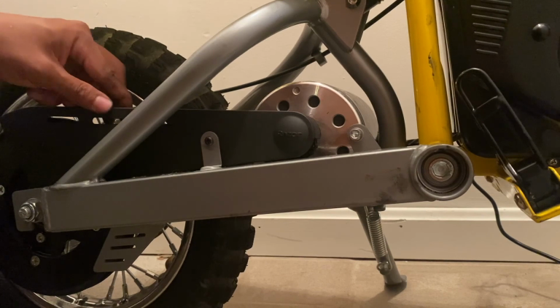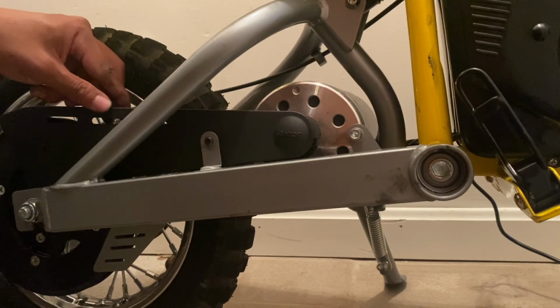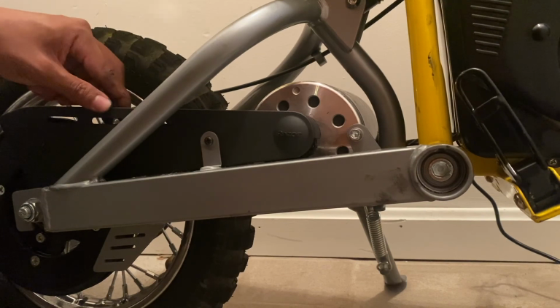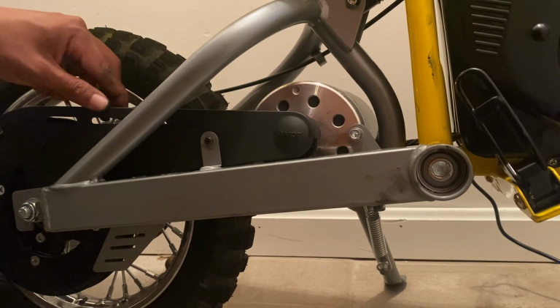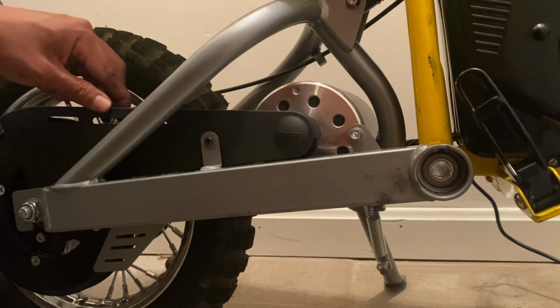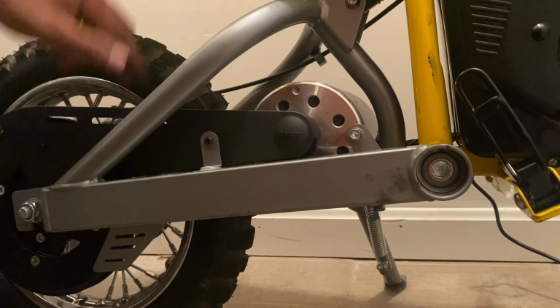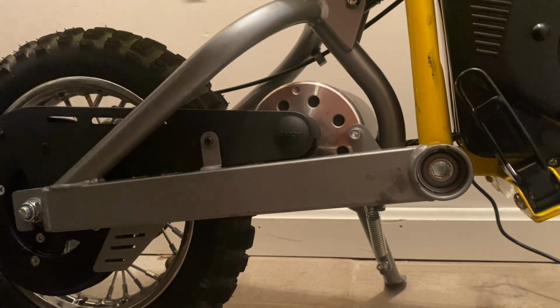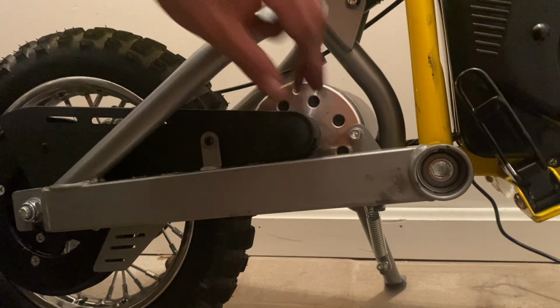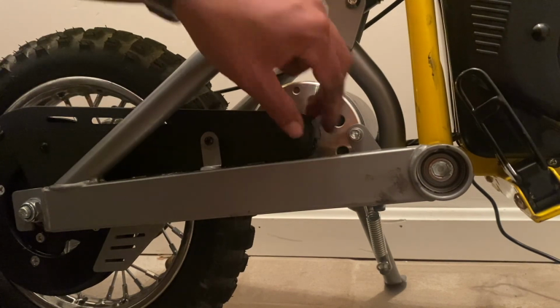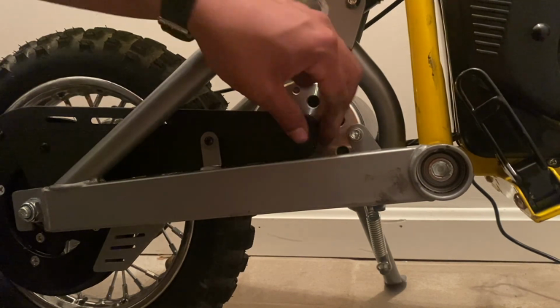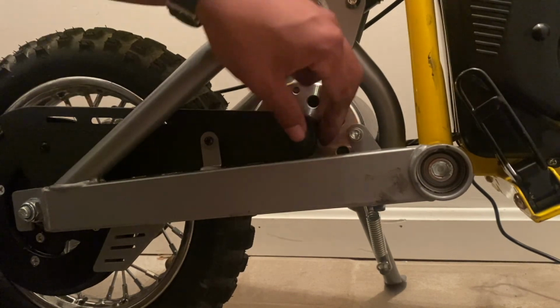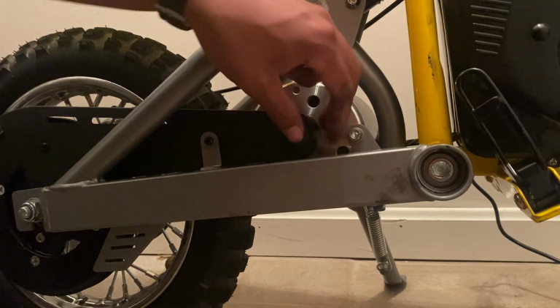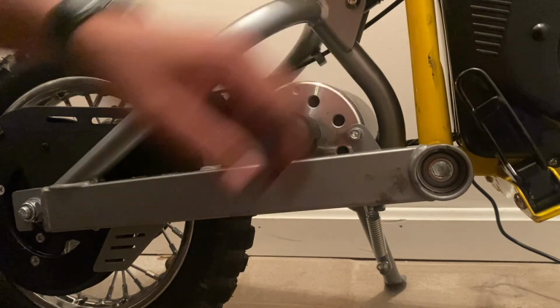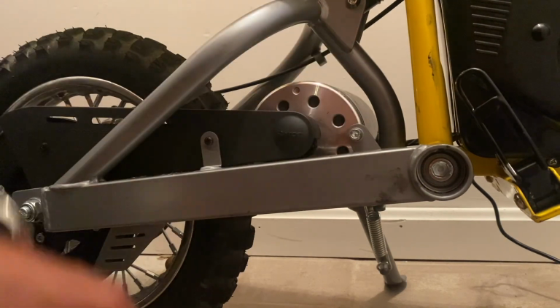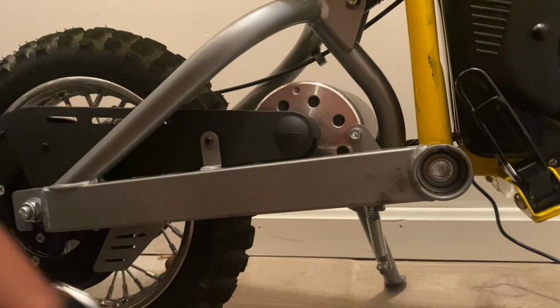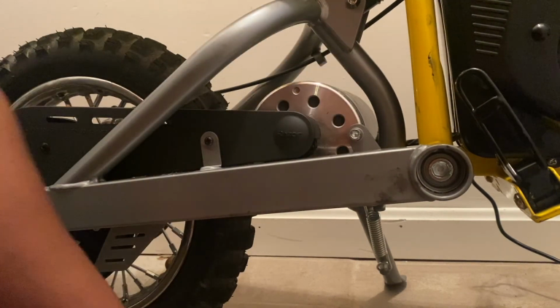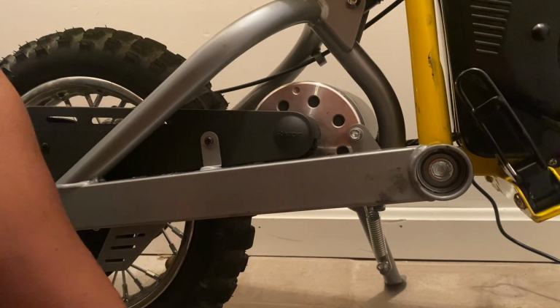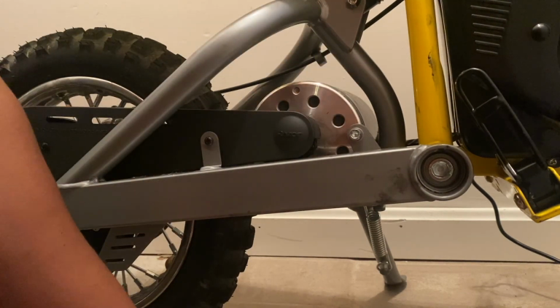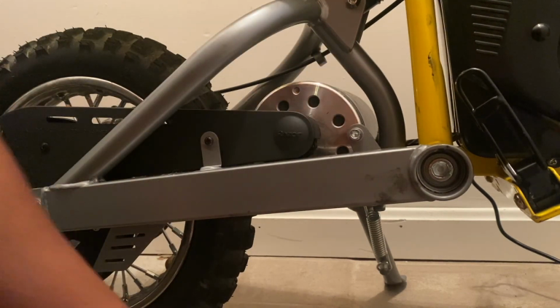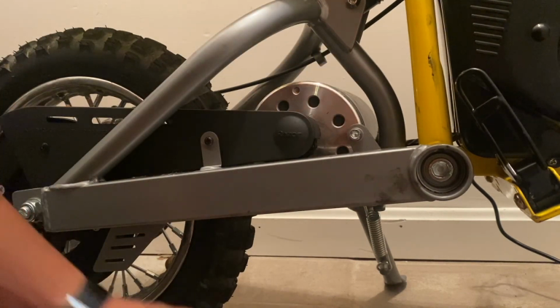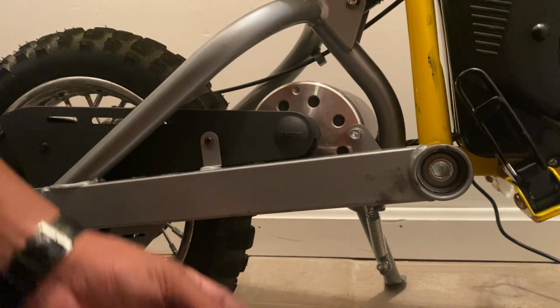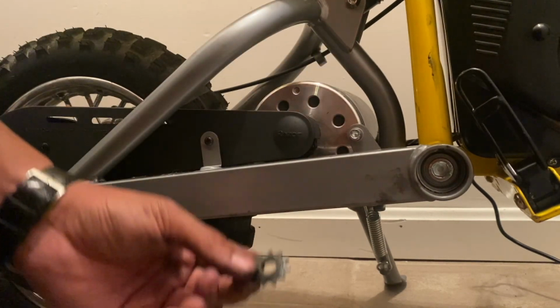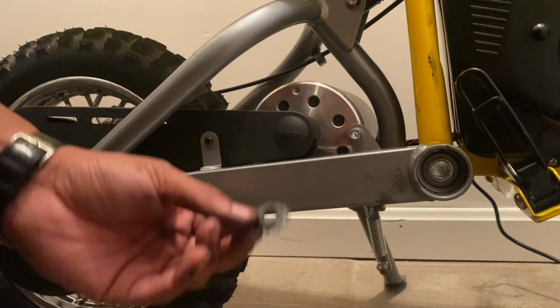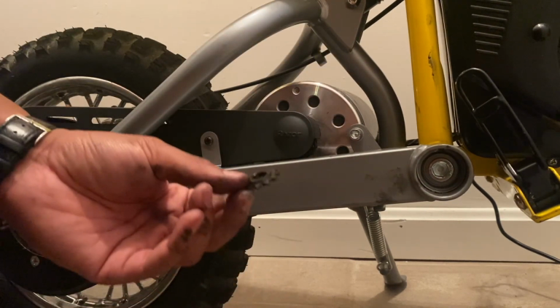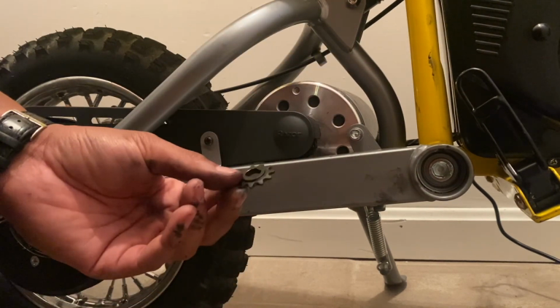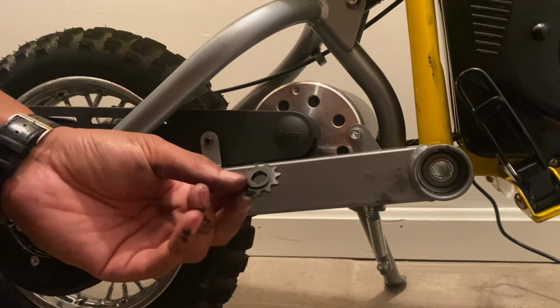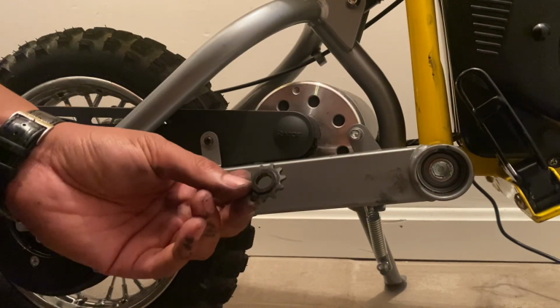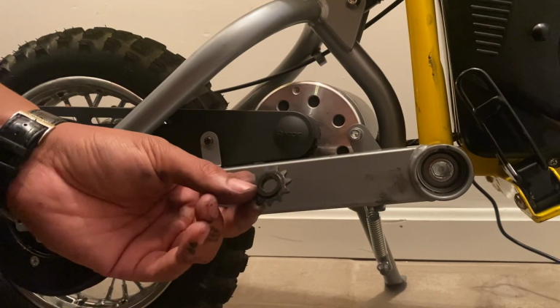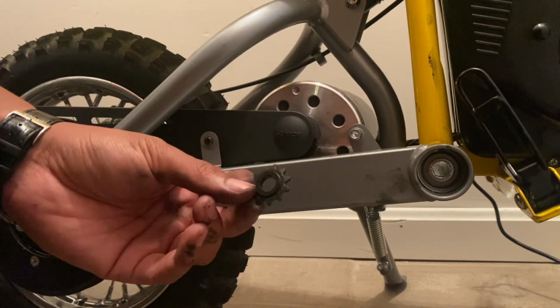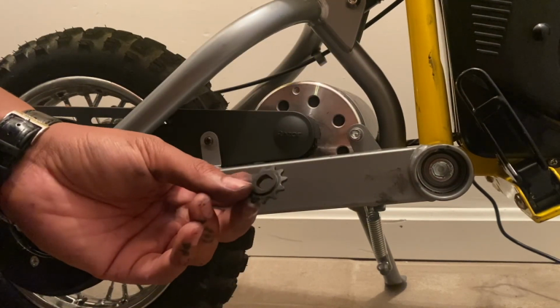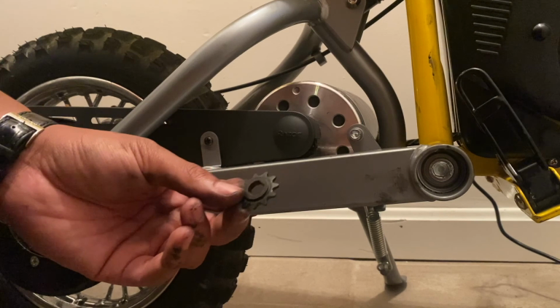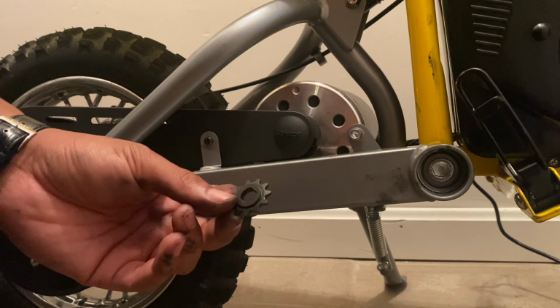Now let's find out how much faster this bike is going to be versus the stock 11-tooth sprocket.